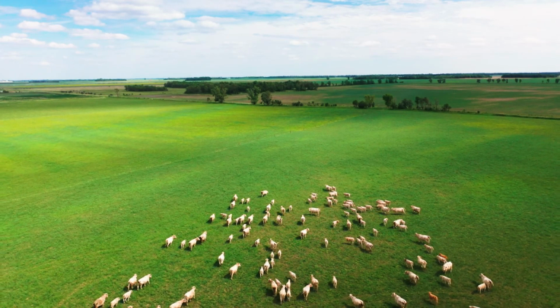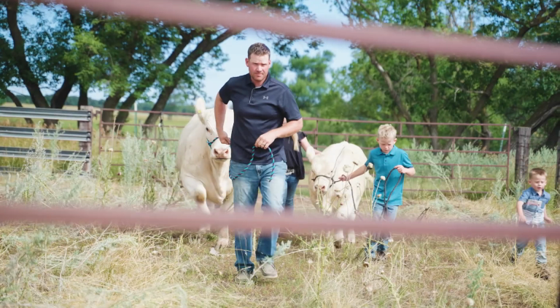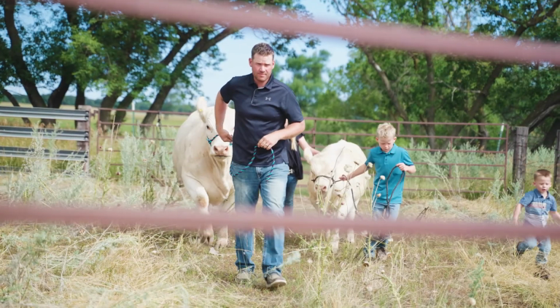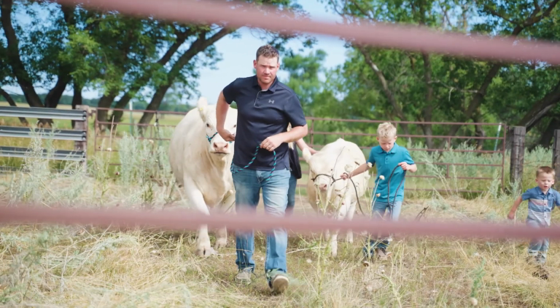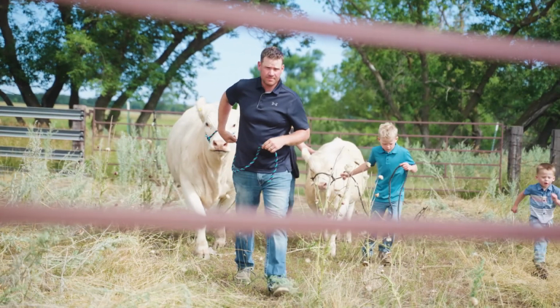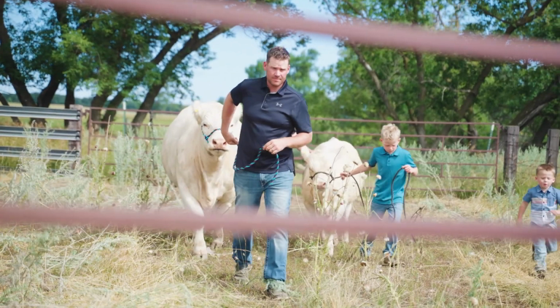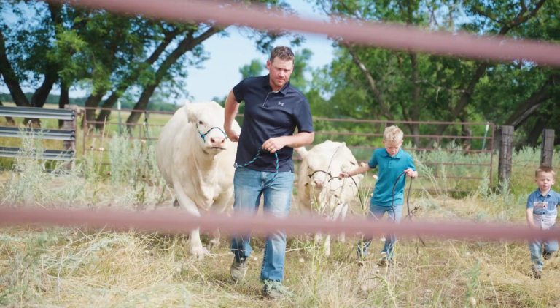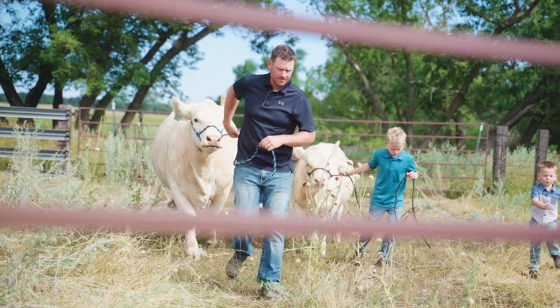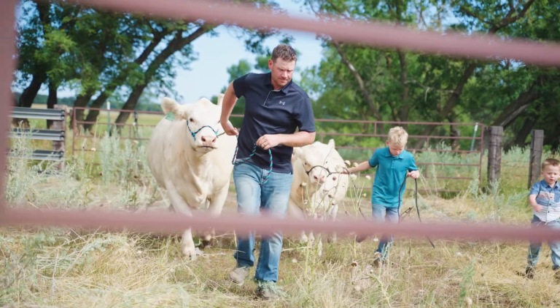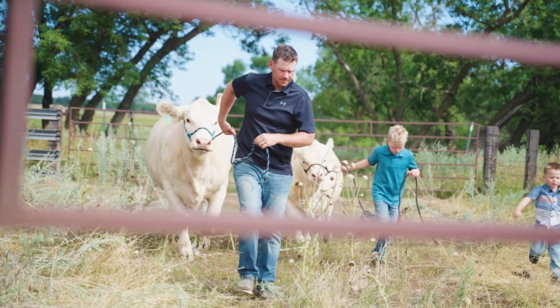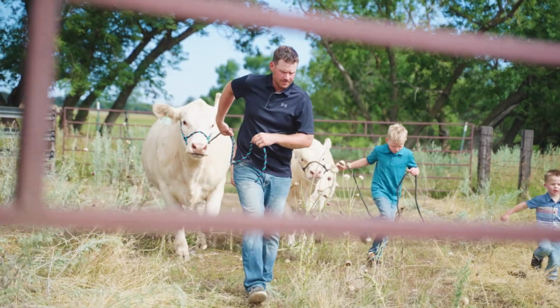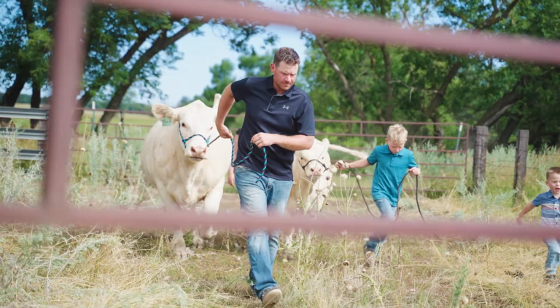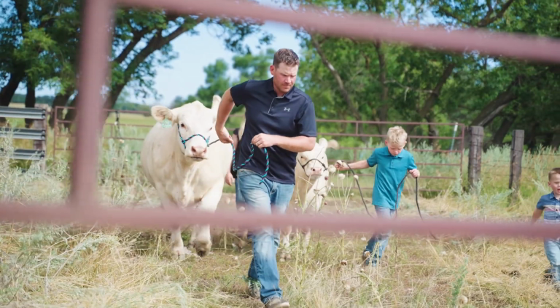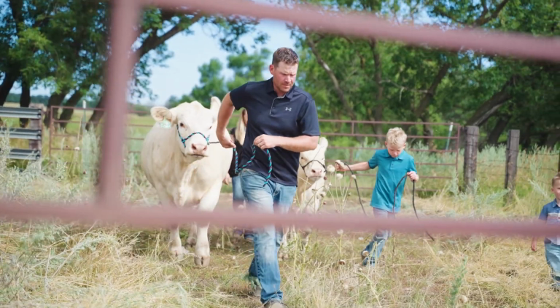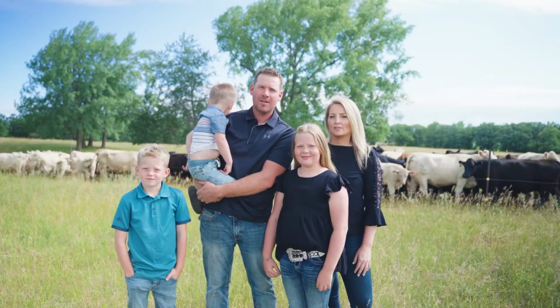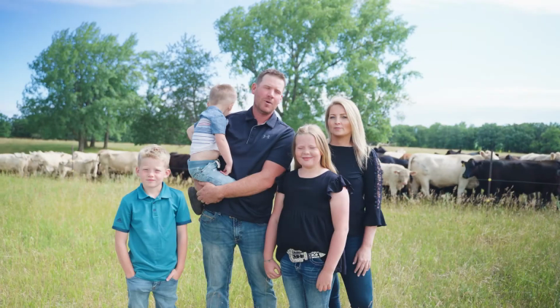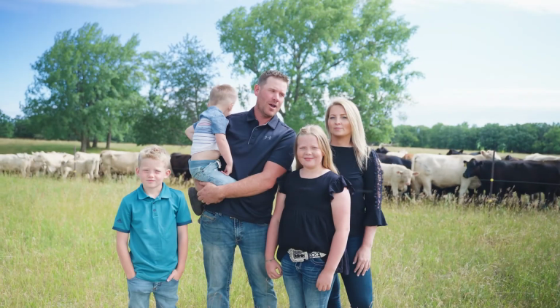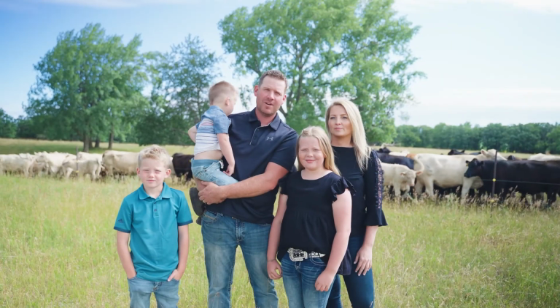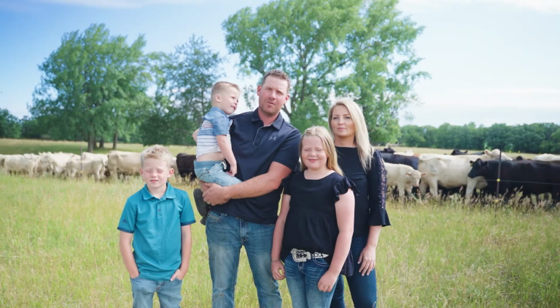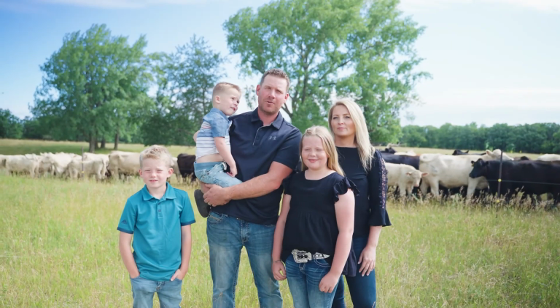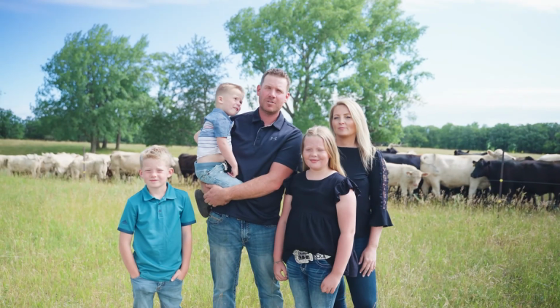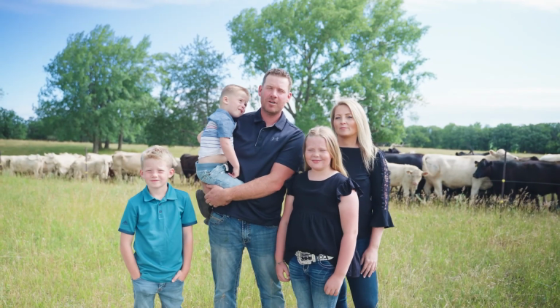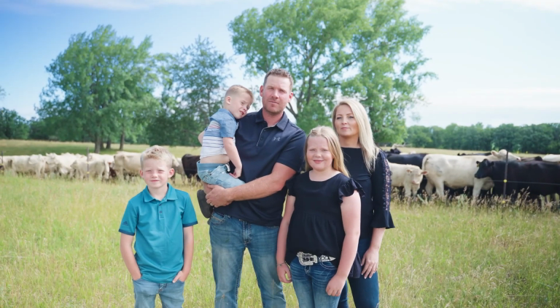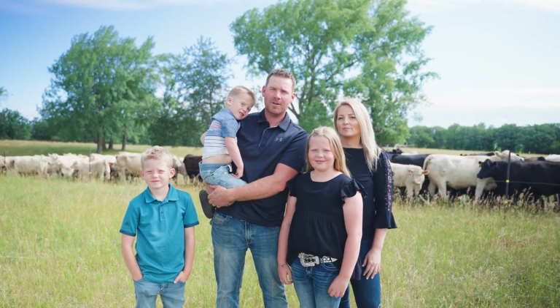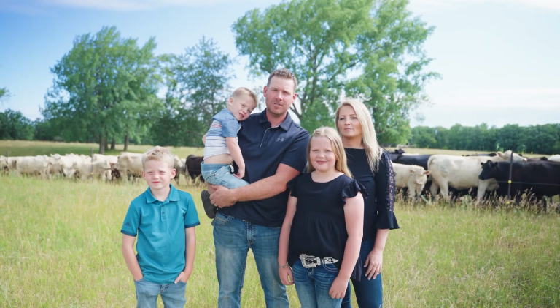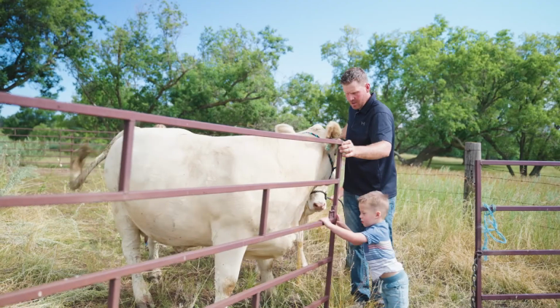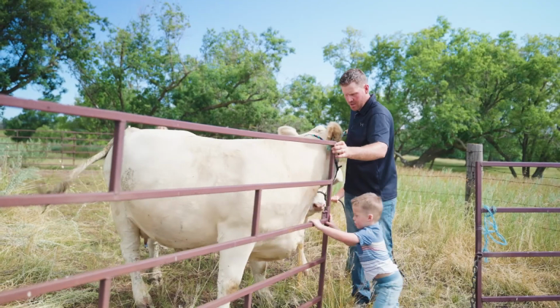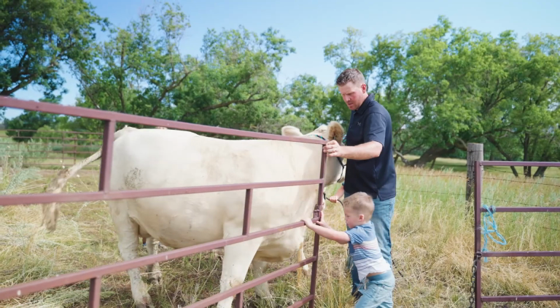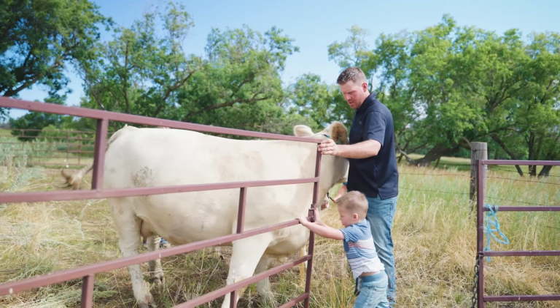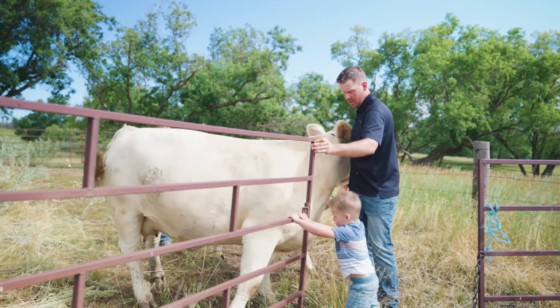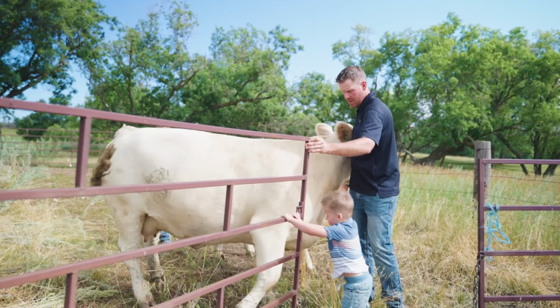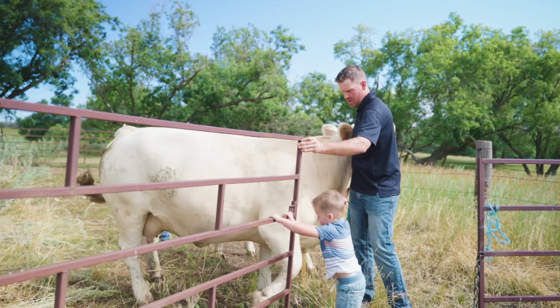This year we're celebrating 102 years of farming. My wife and I are the third generation farmers, and these kids will be the fourth.